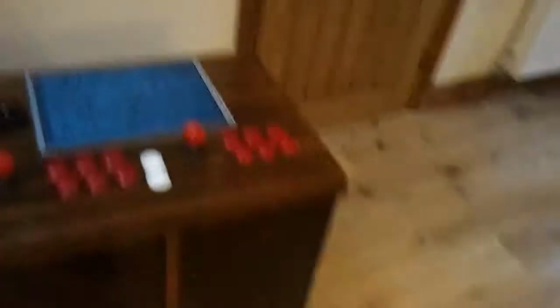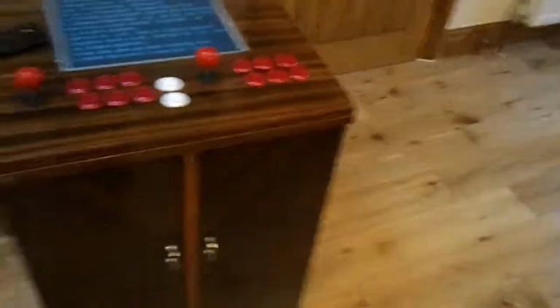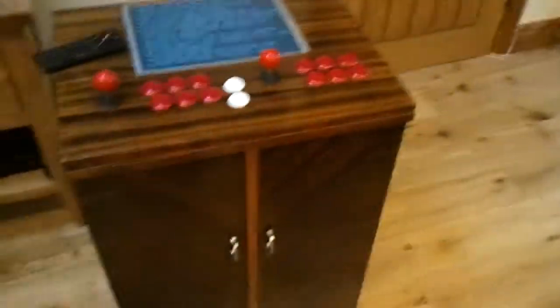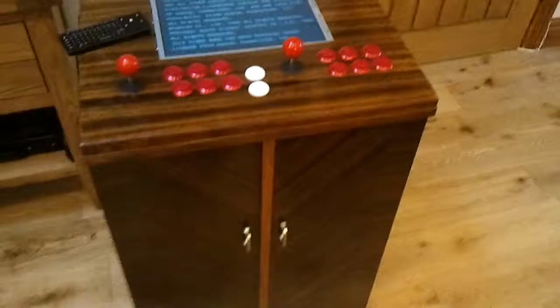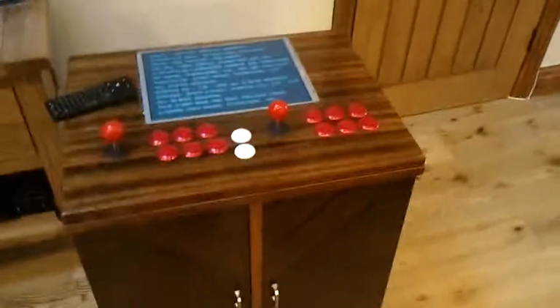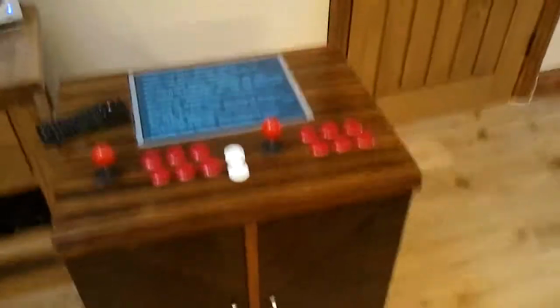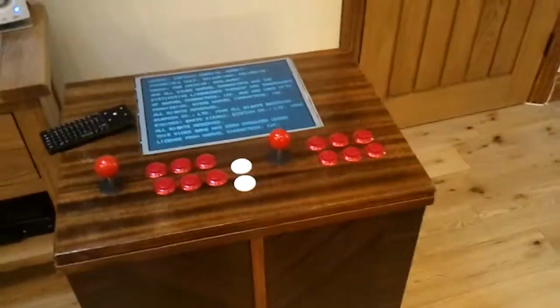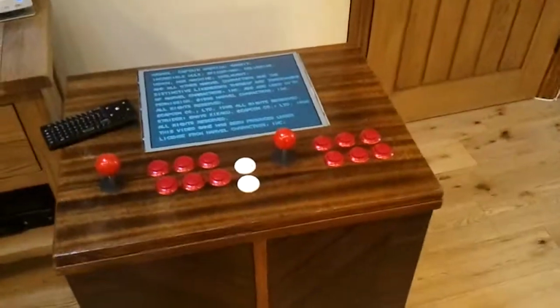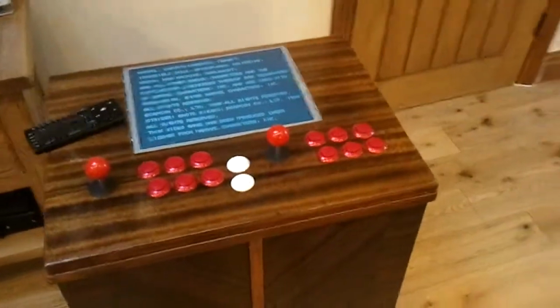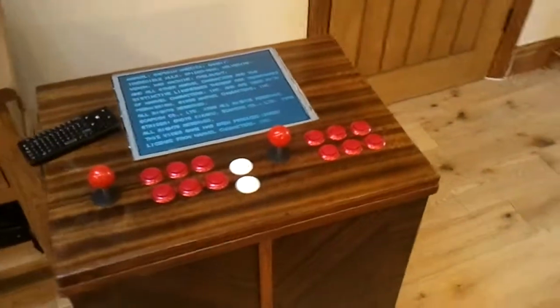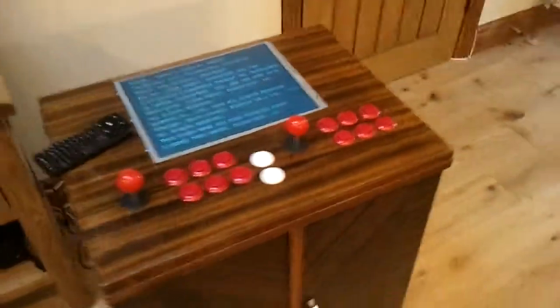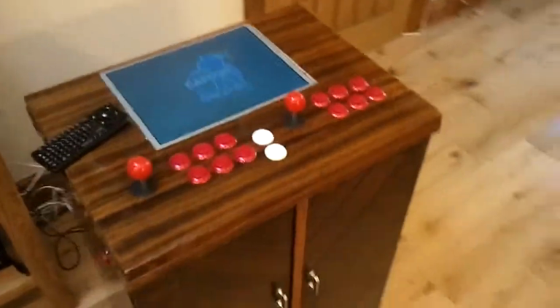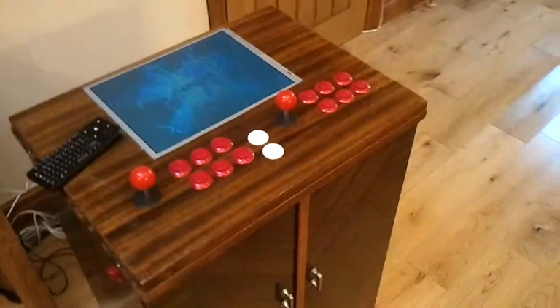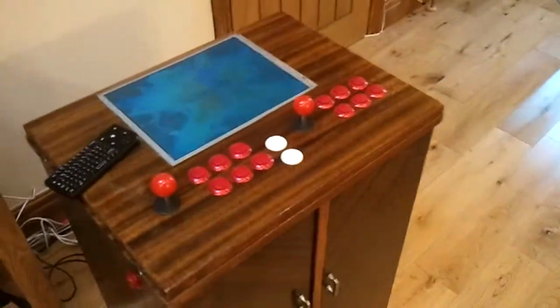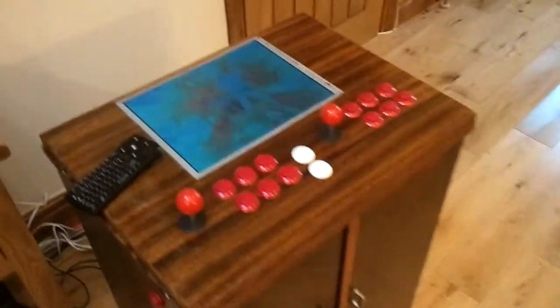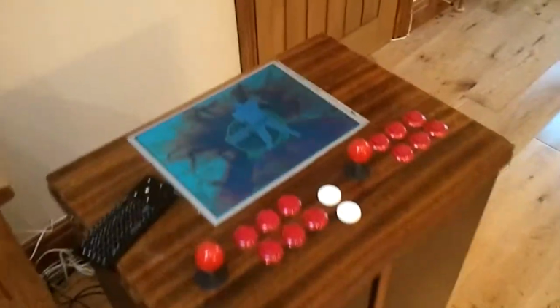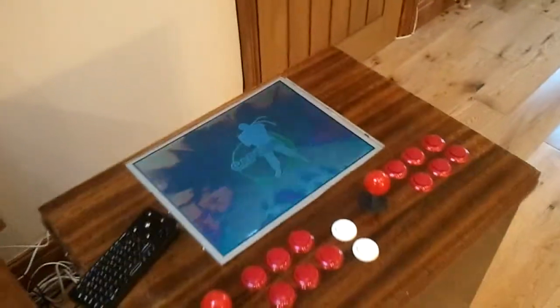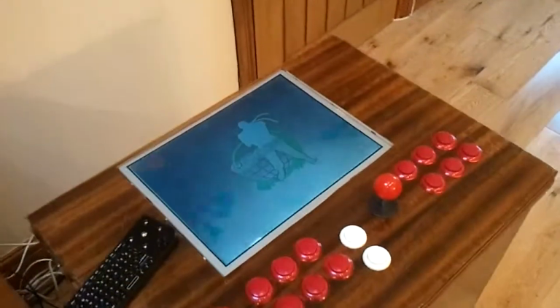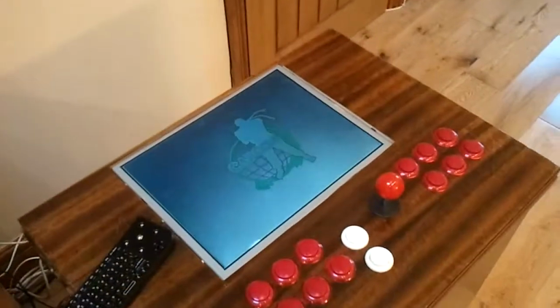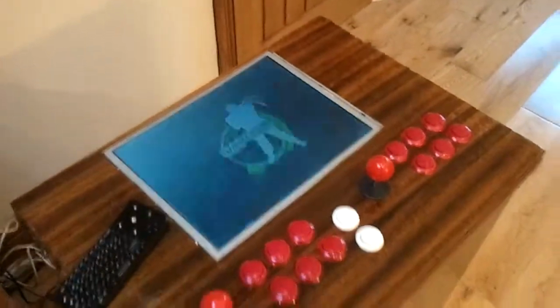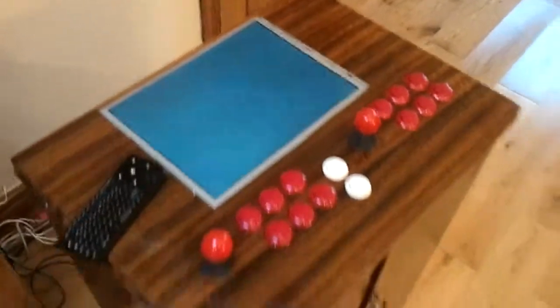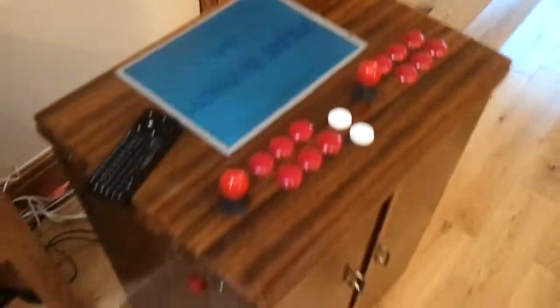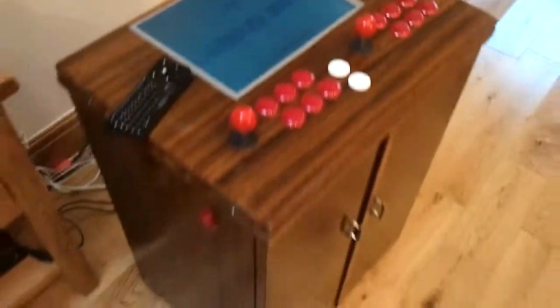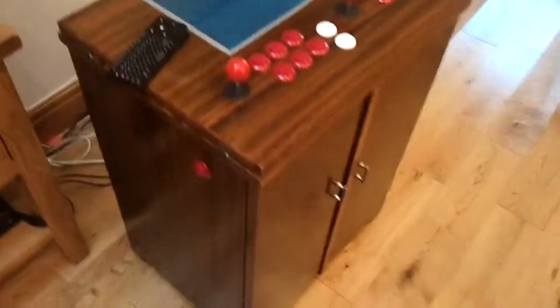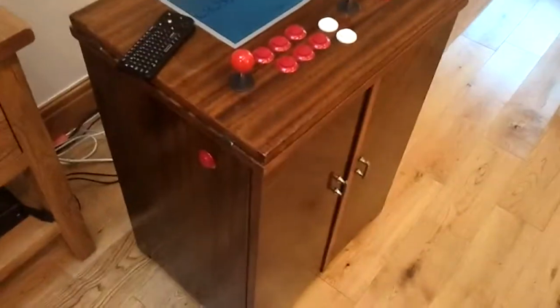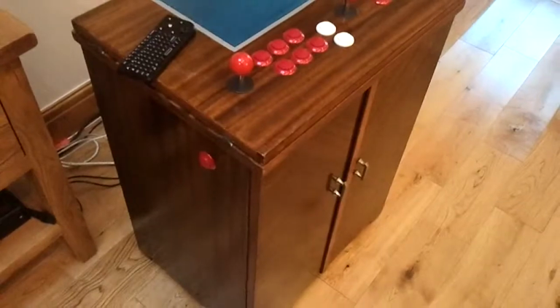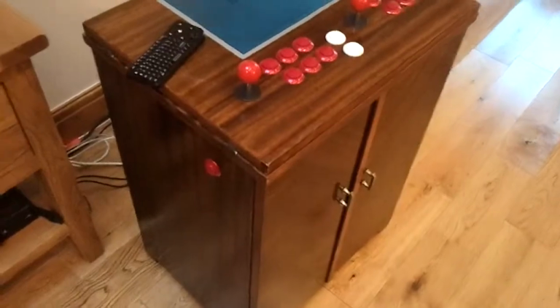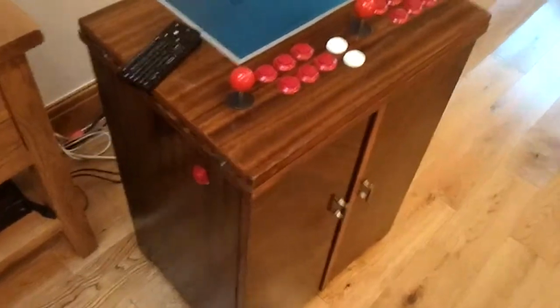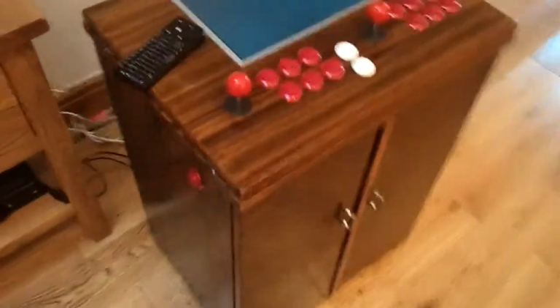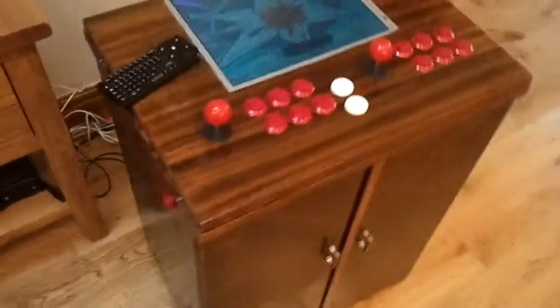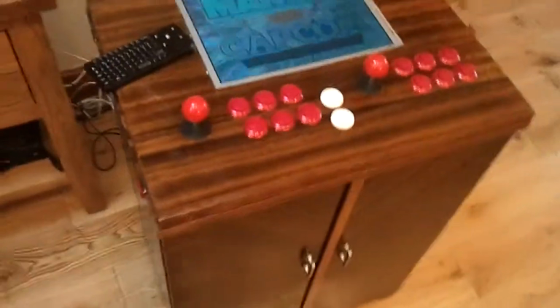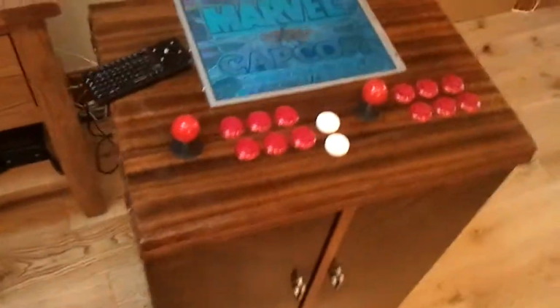This is my little arcade cabinet thingy that I built. I made it out of an old Singer sewing machine cabinet.